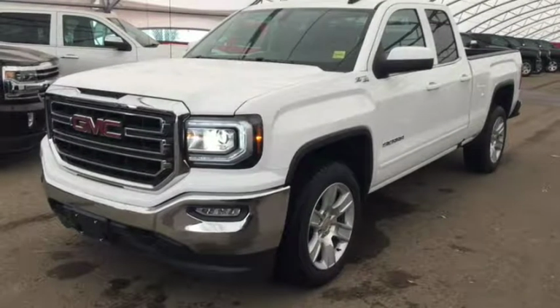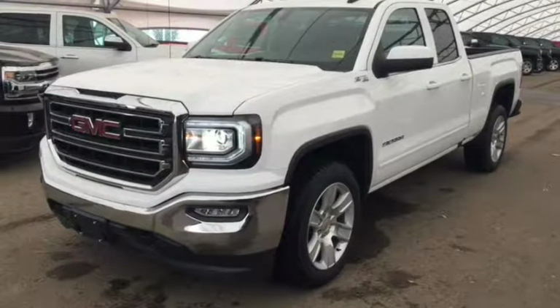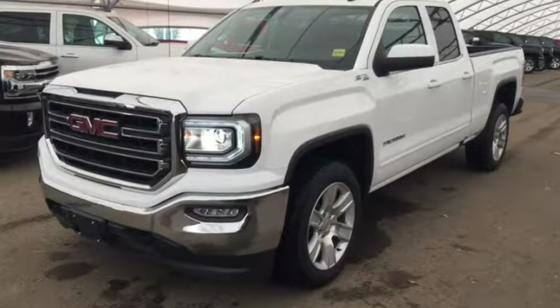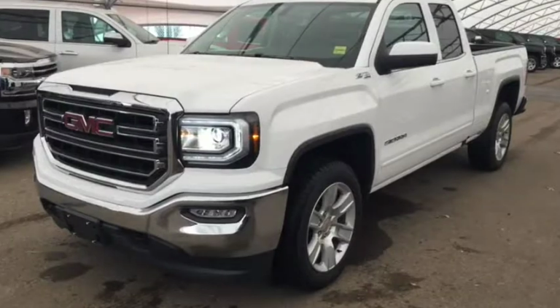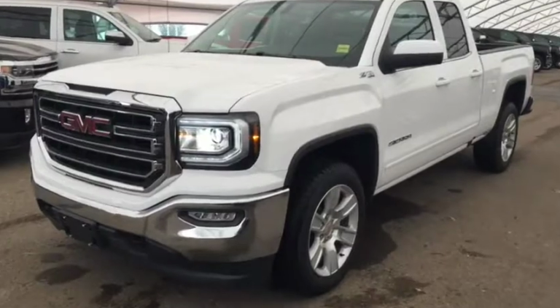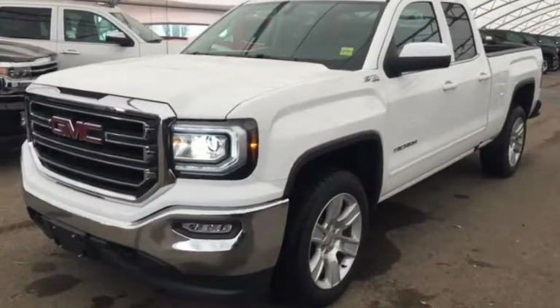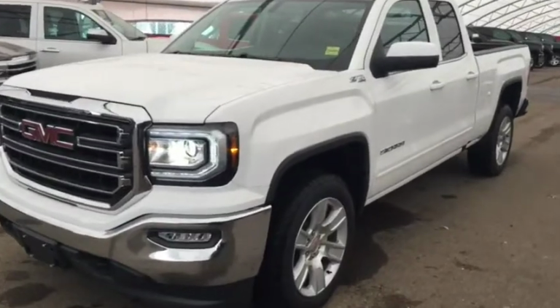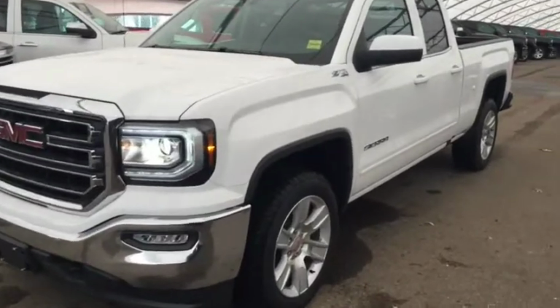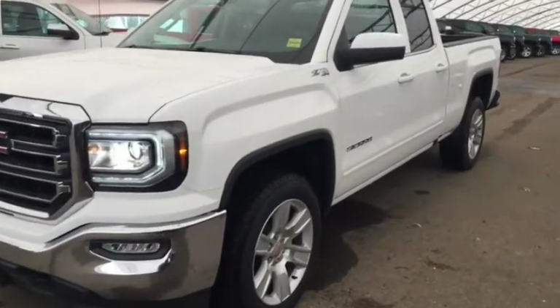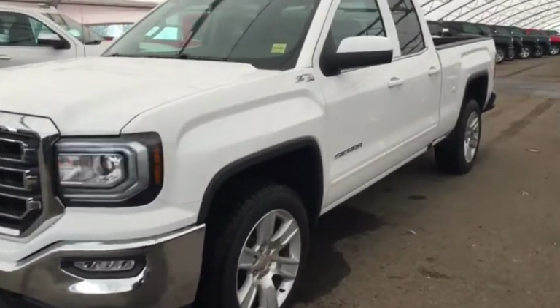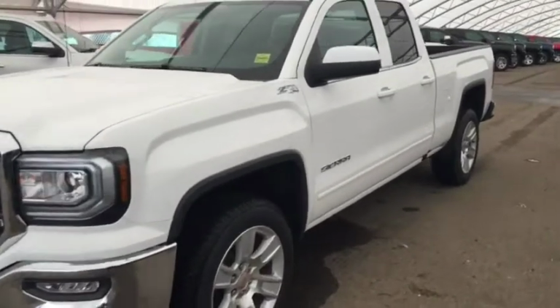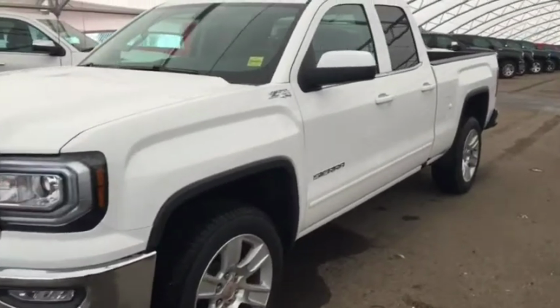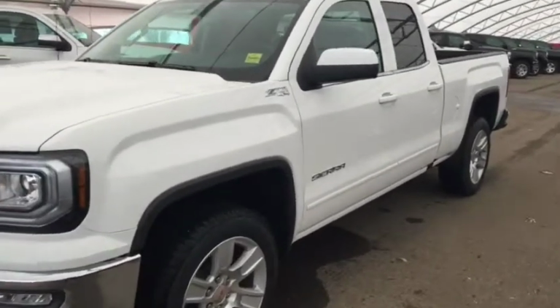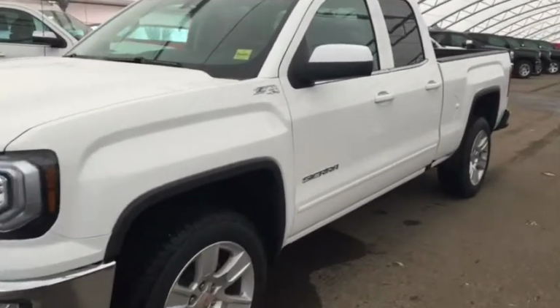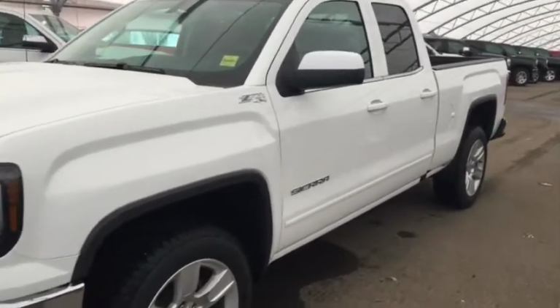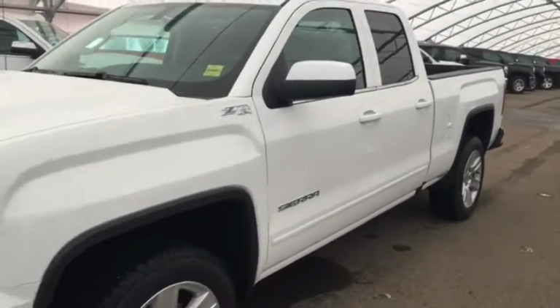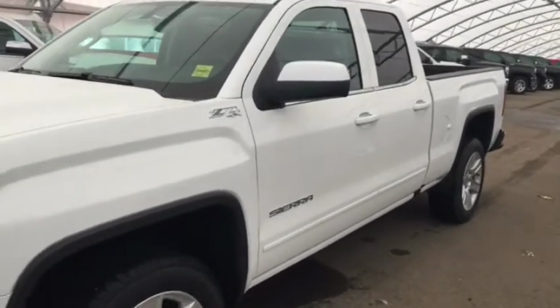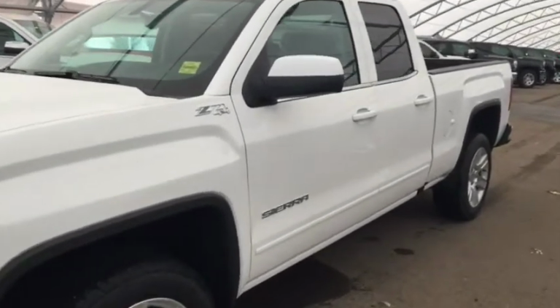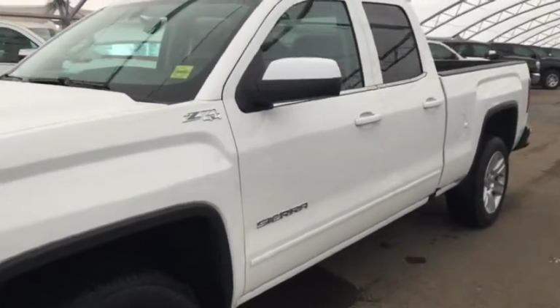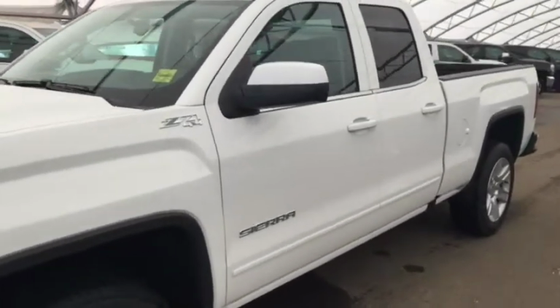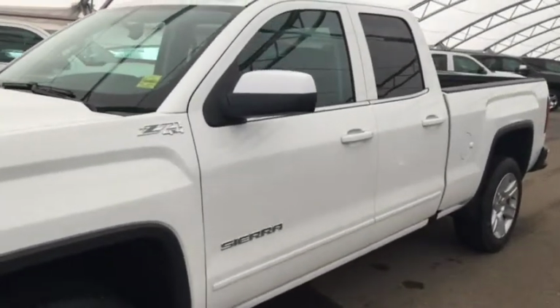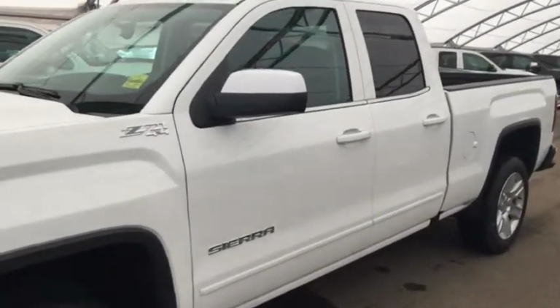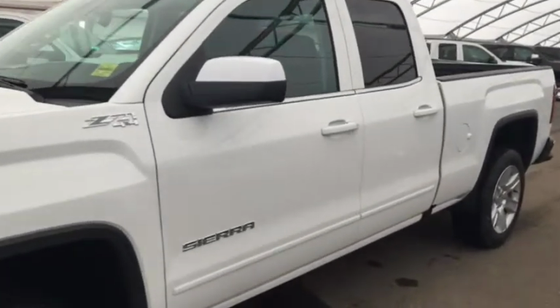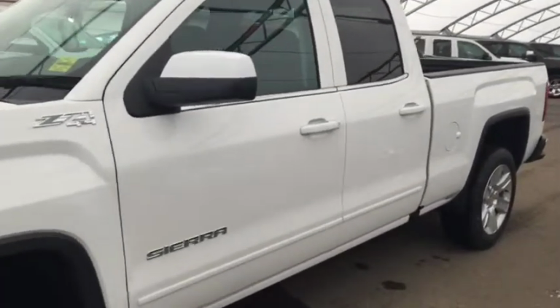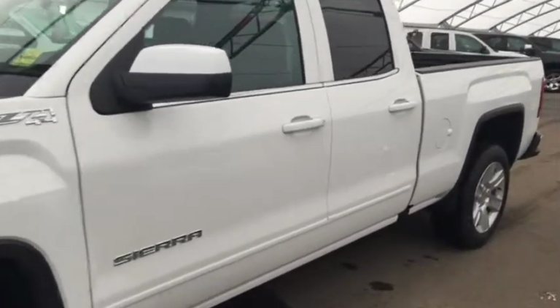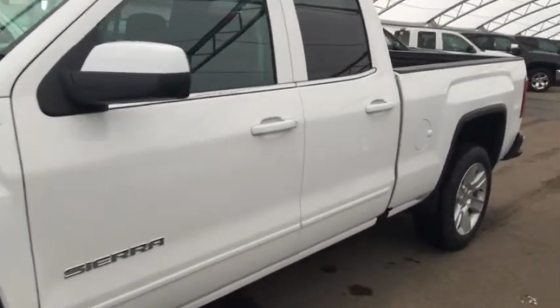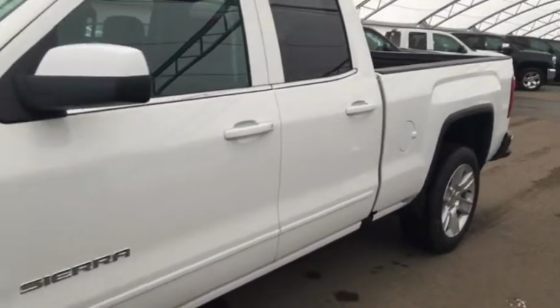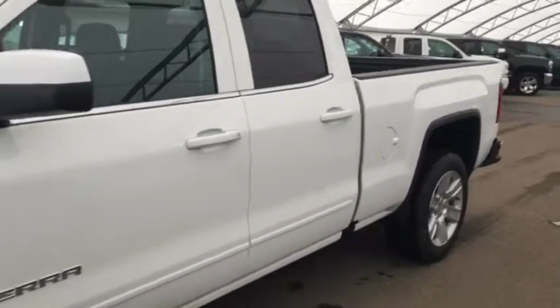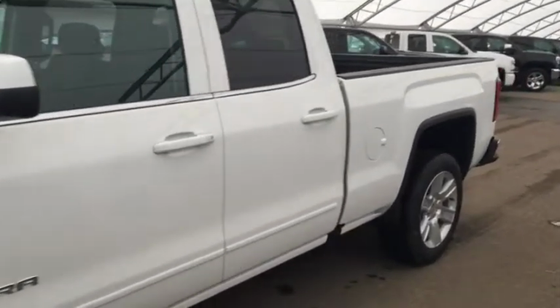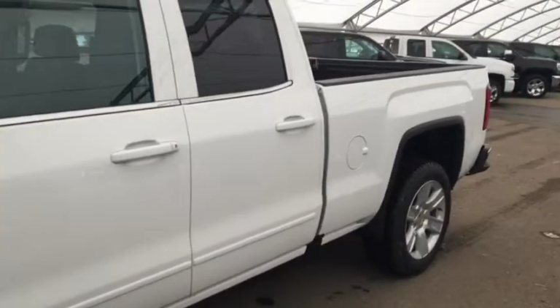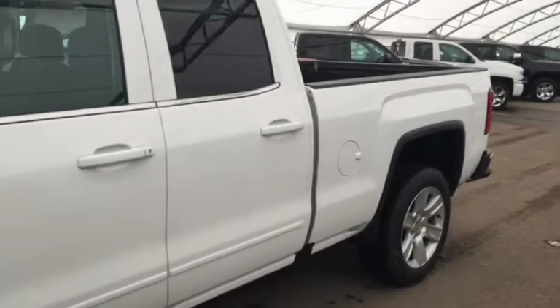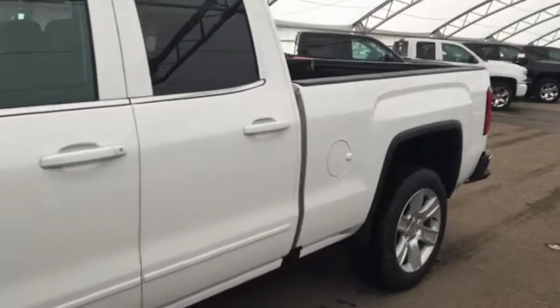Welcome to Davis Chevrolet. This is the 2019 GMC Sierra in the color white.